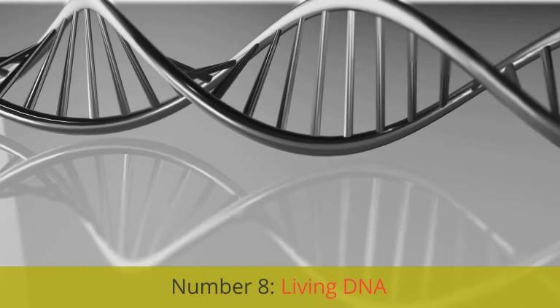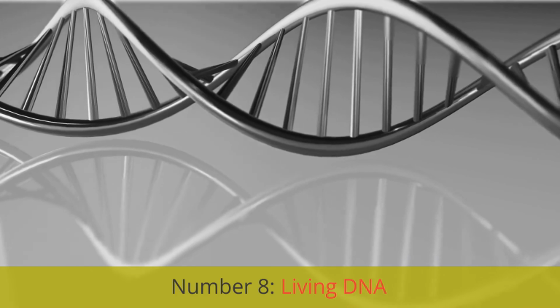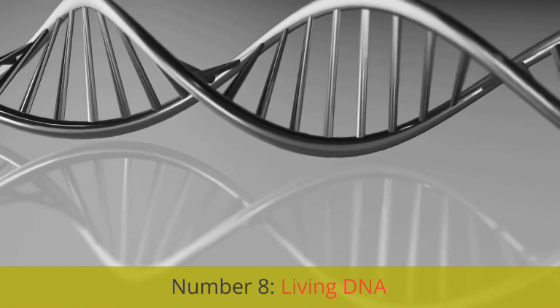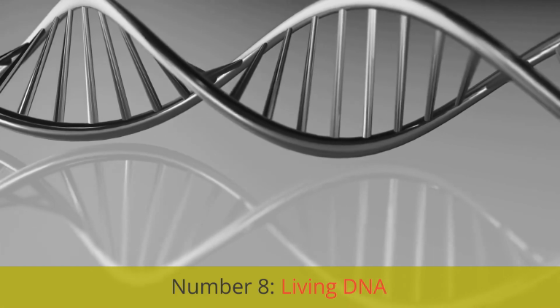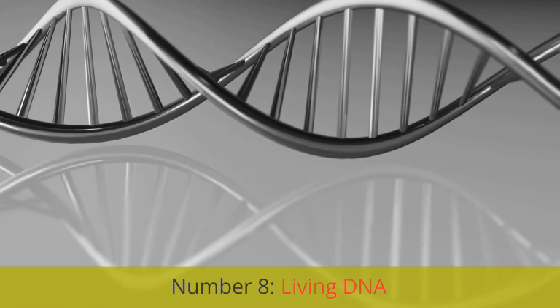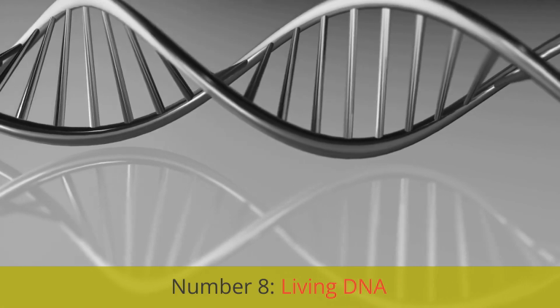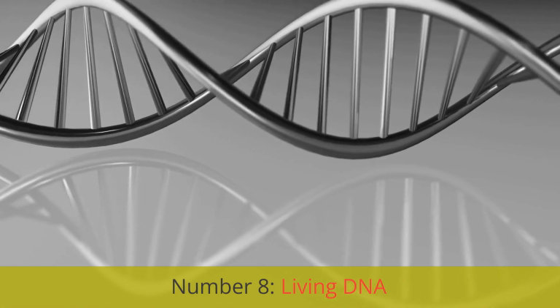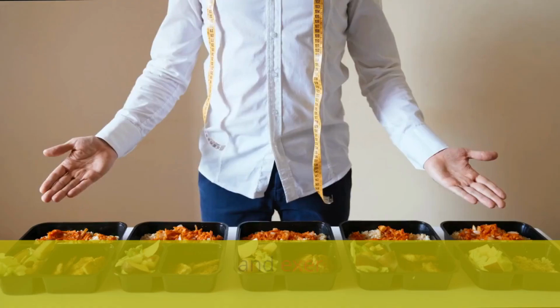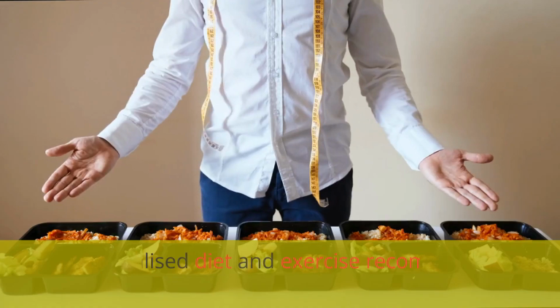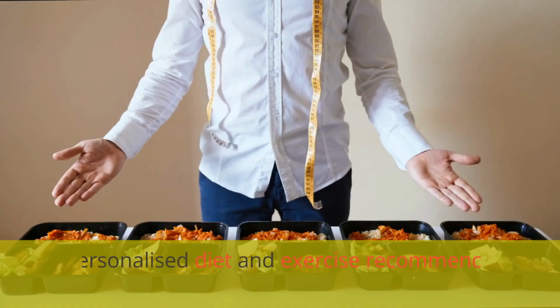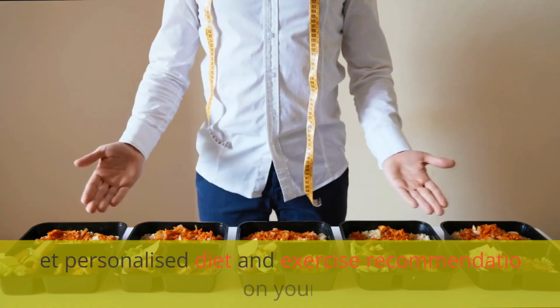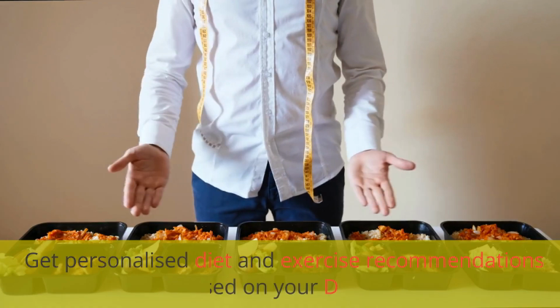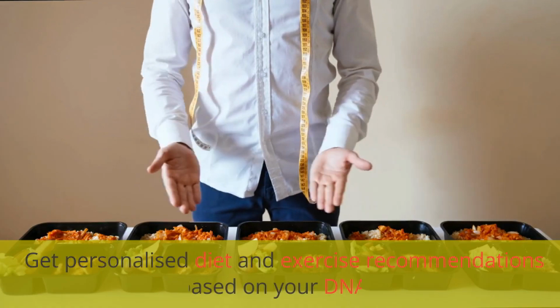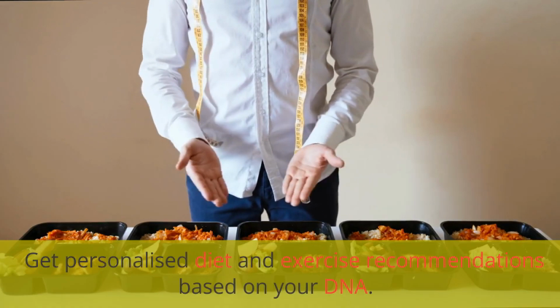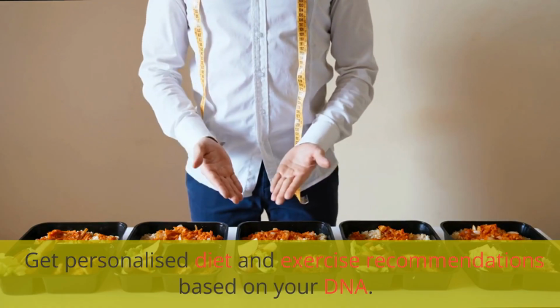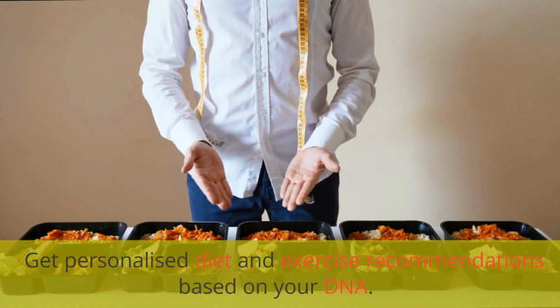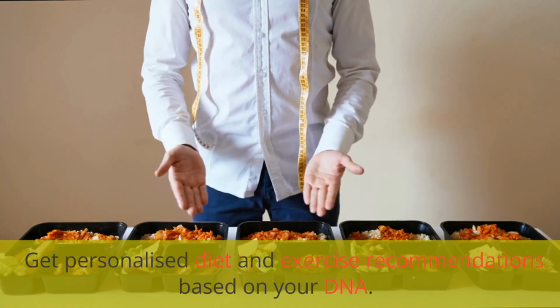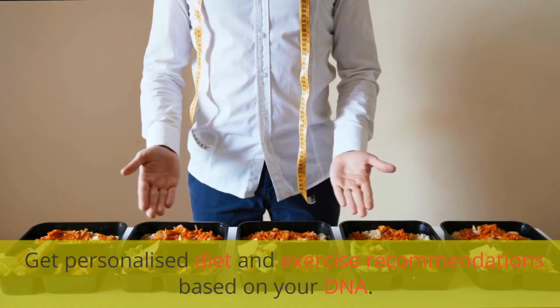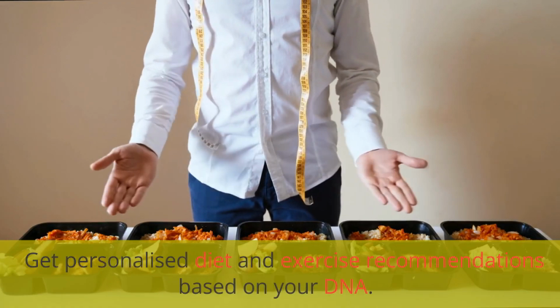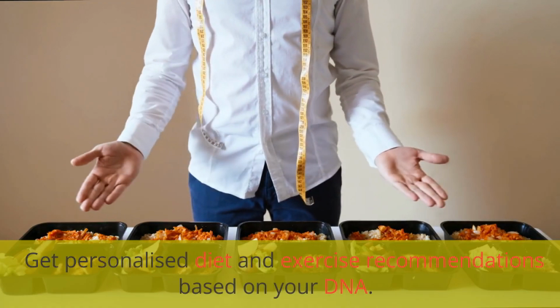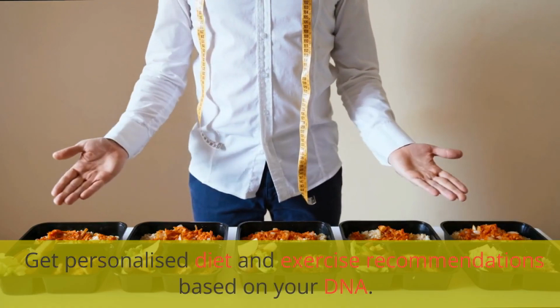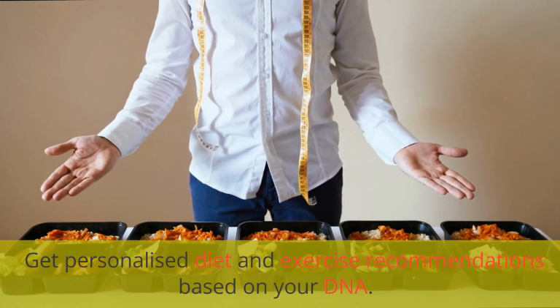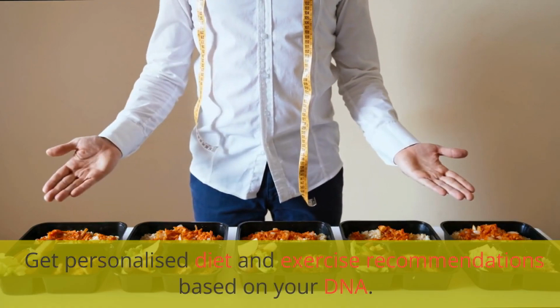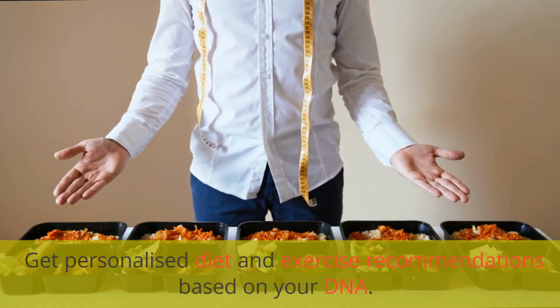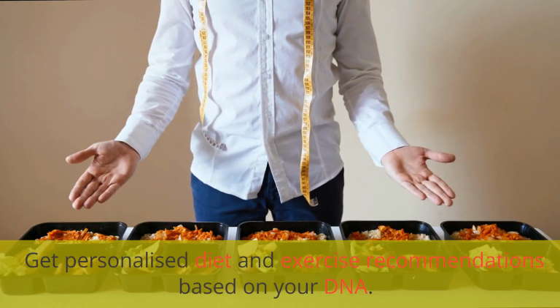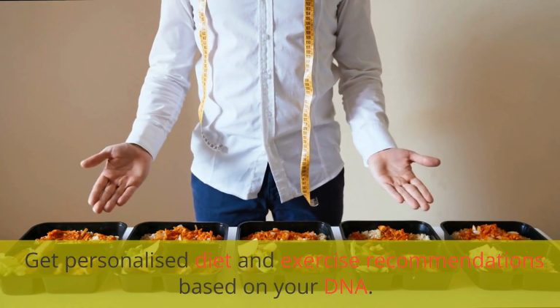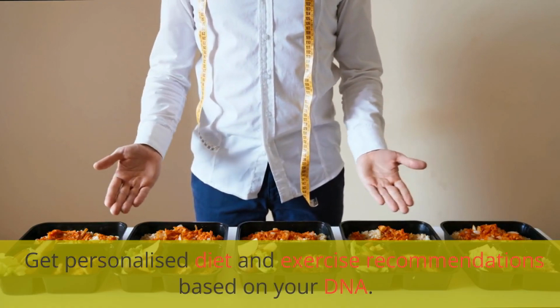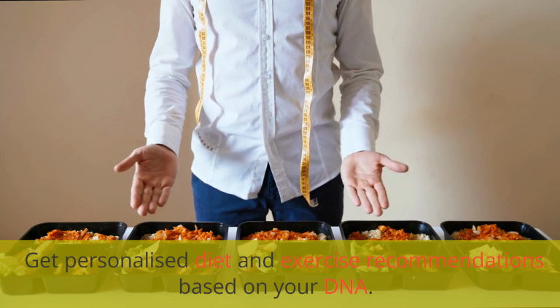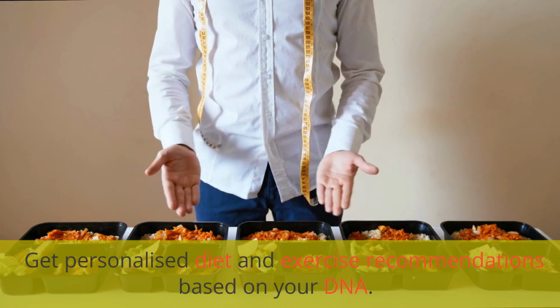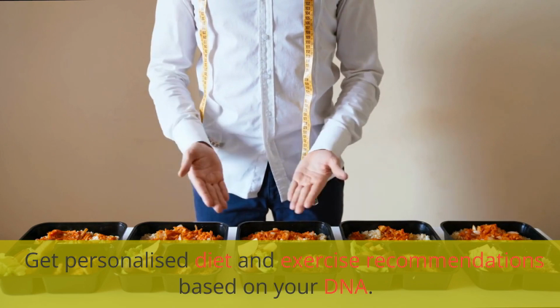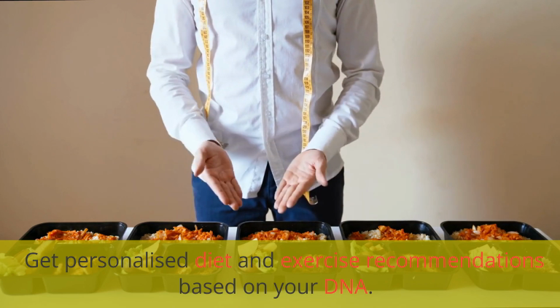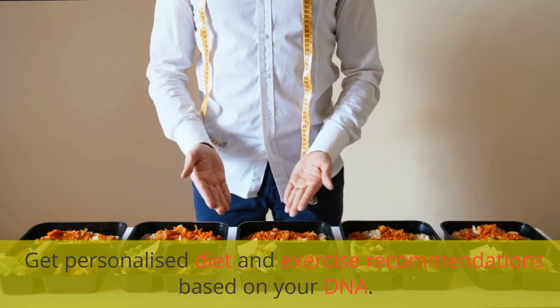Number 8: LivingDNA. Get personalized diet and exercise recommendations based on your DNA.